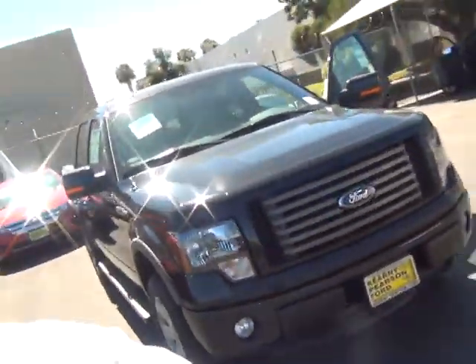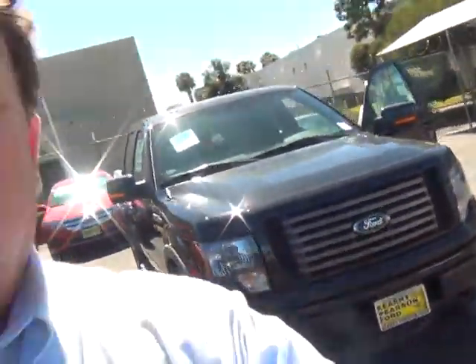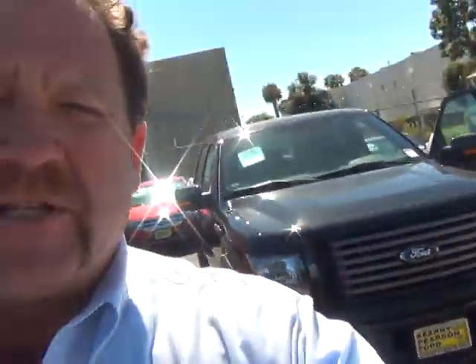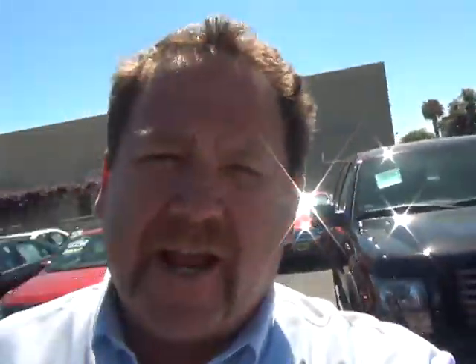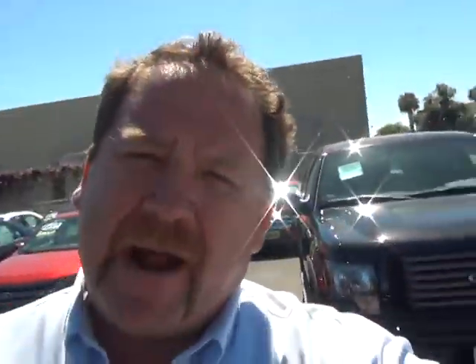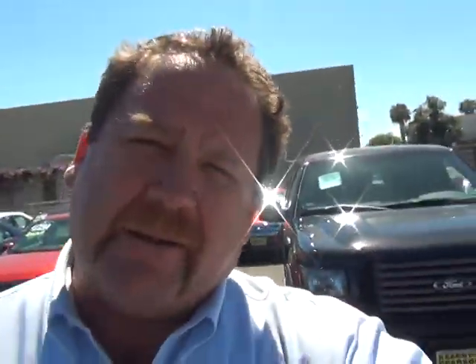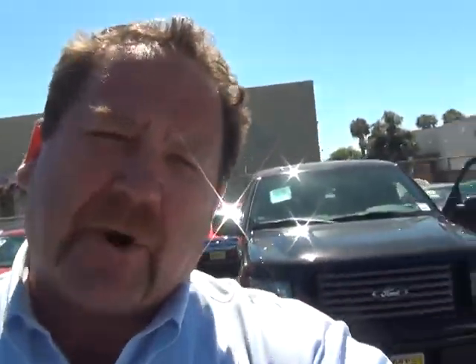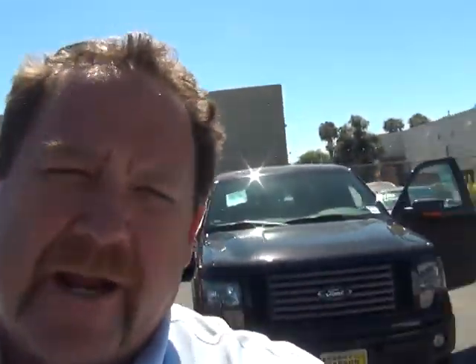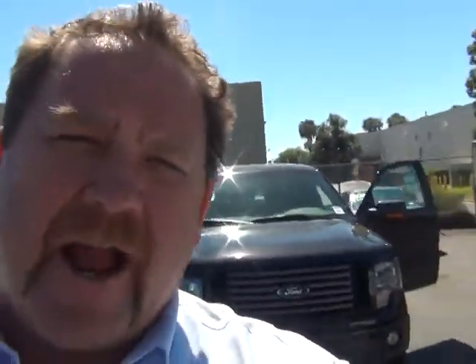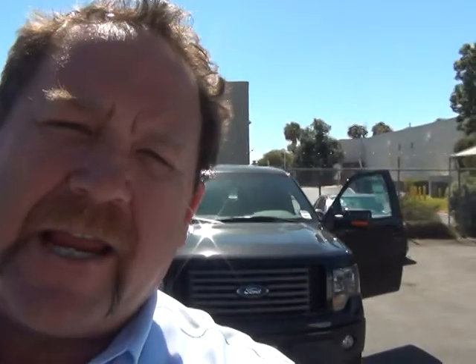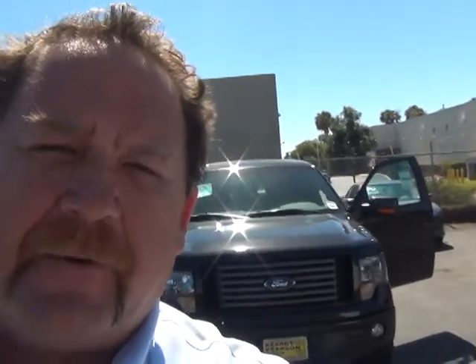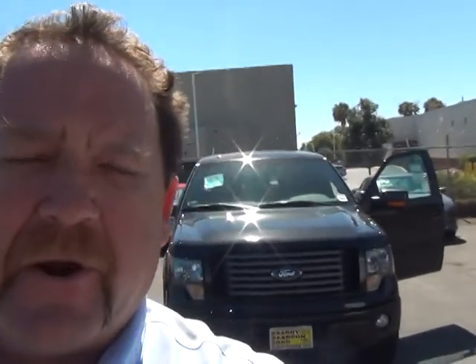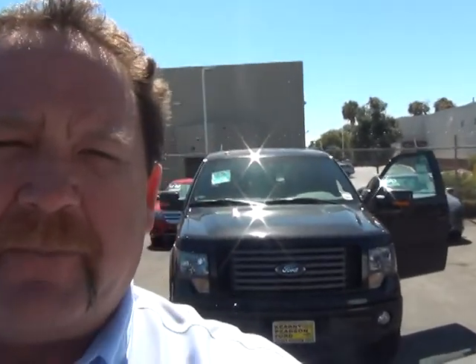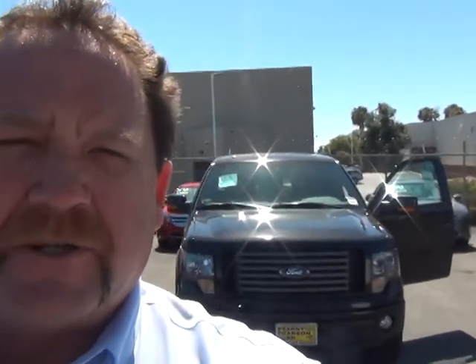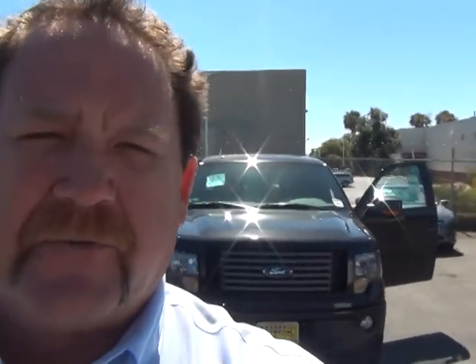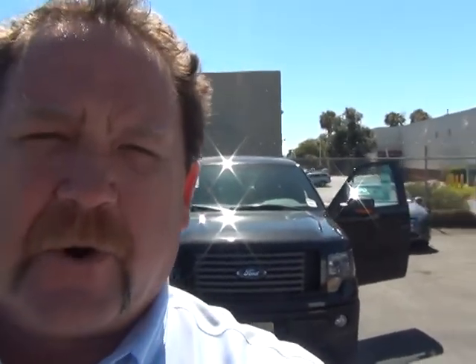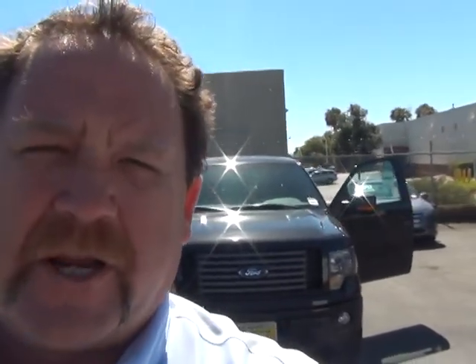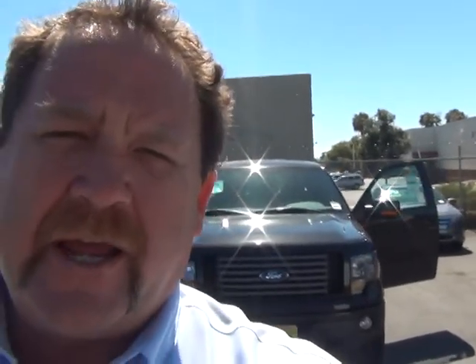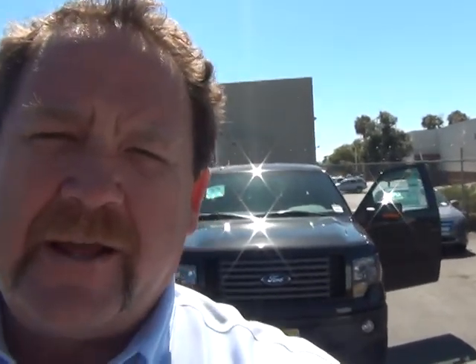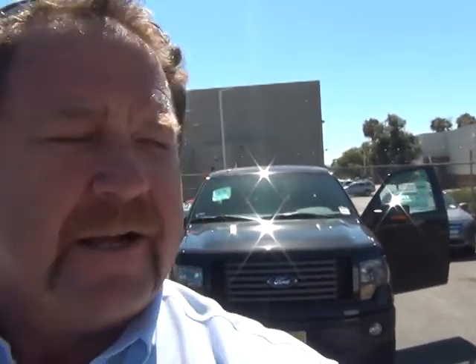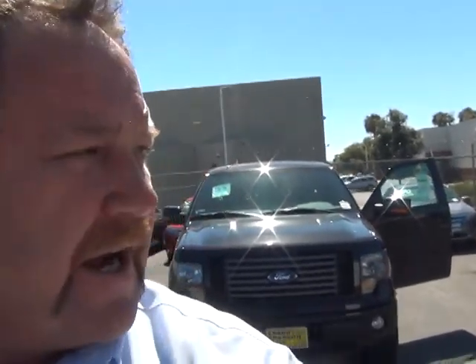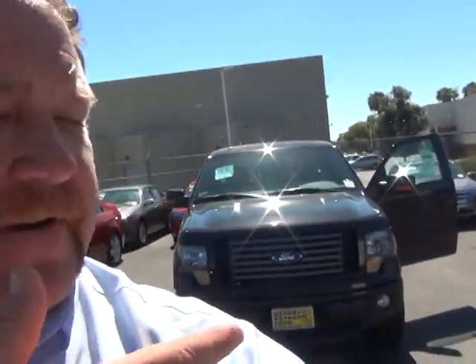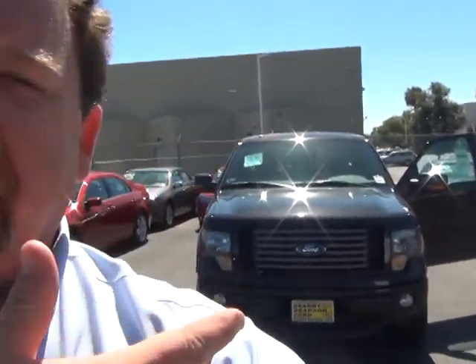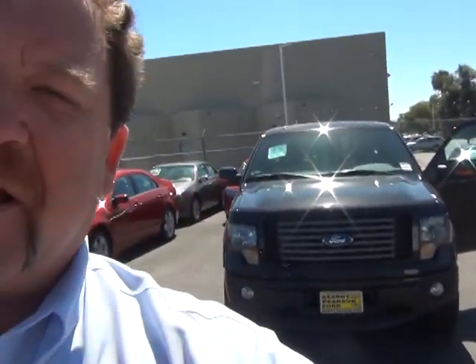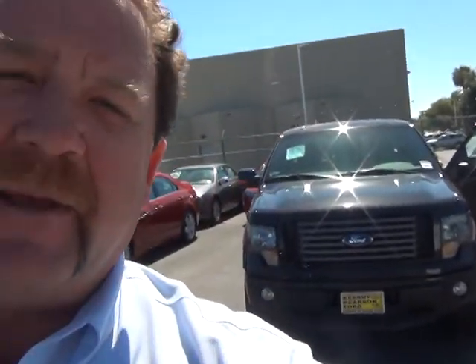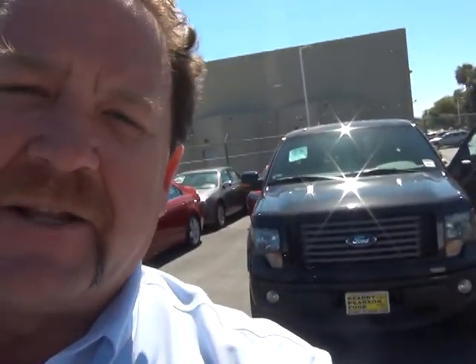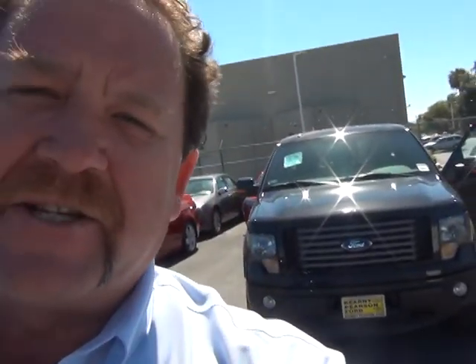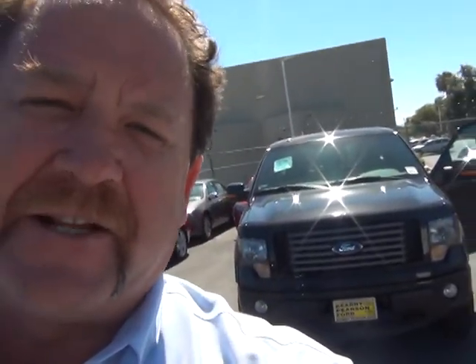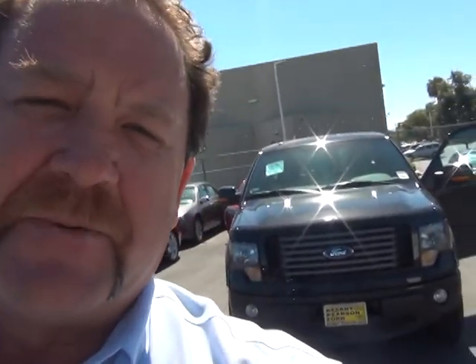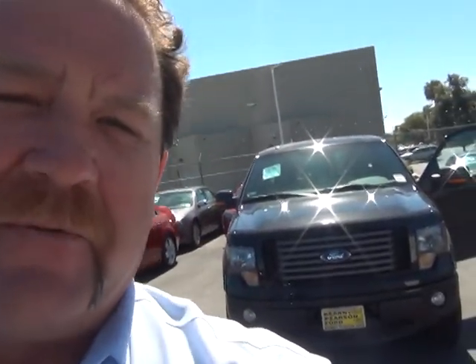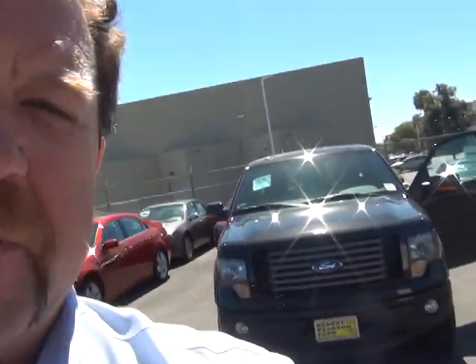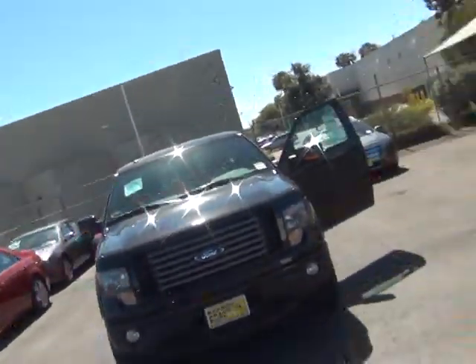So once again, my name is Brian Yockey from Kearney Pearson Ford and Kia. I invite you to come in and let's take this one for a spin.